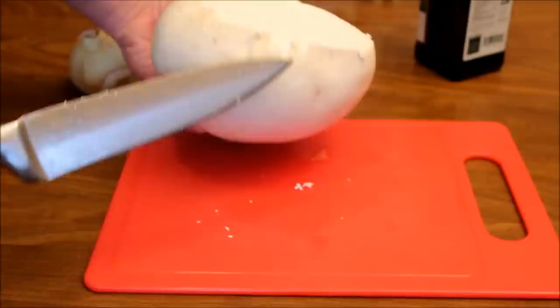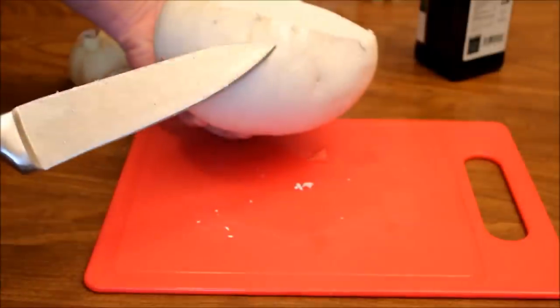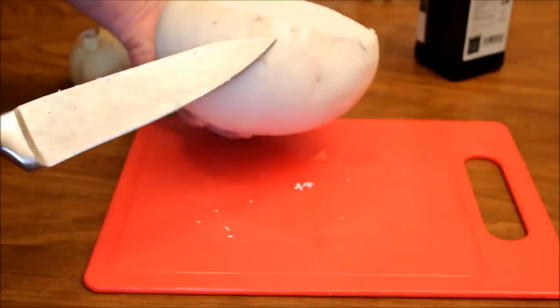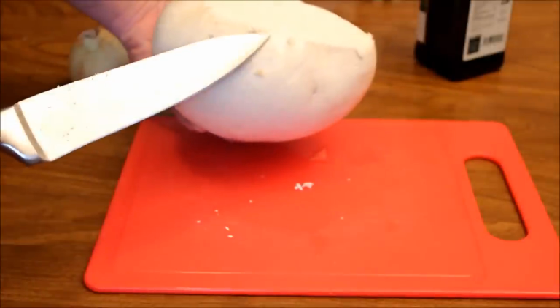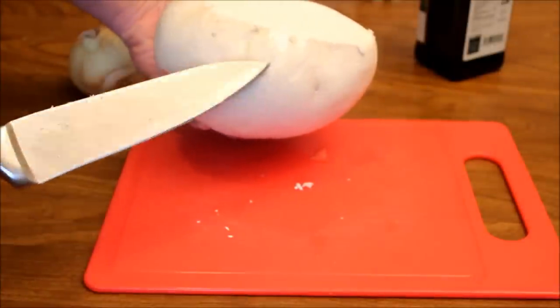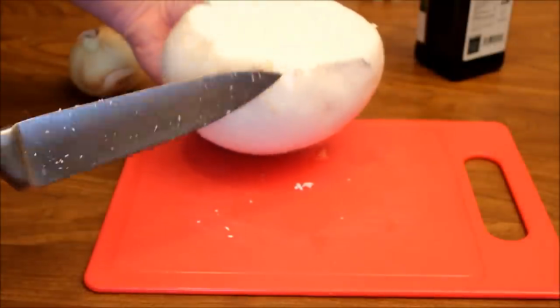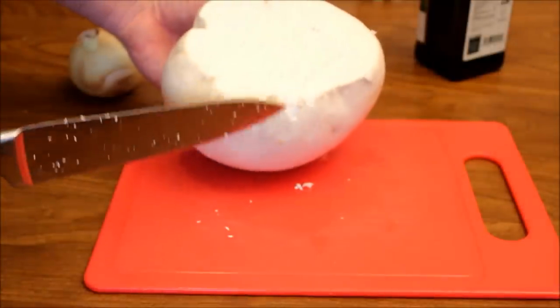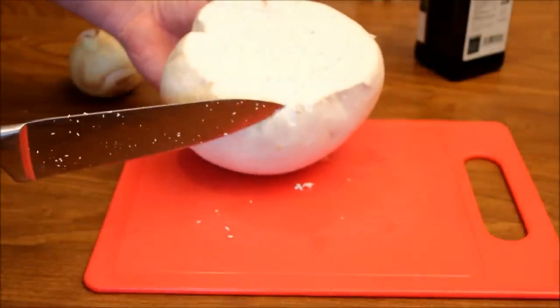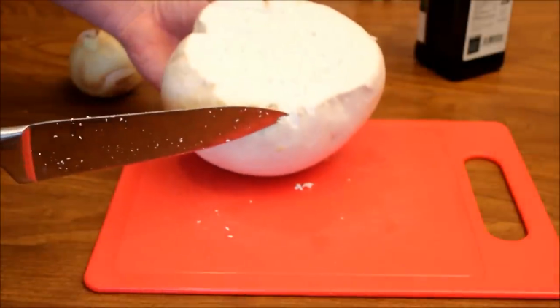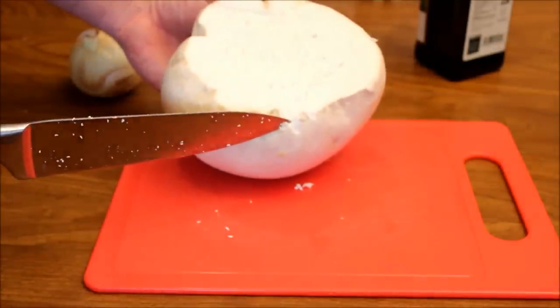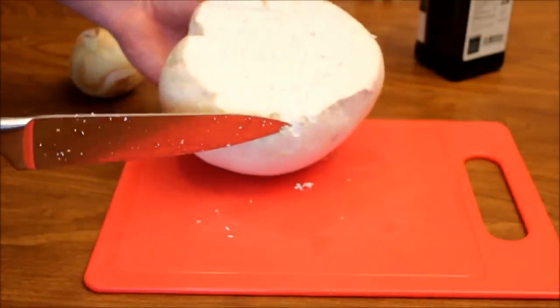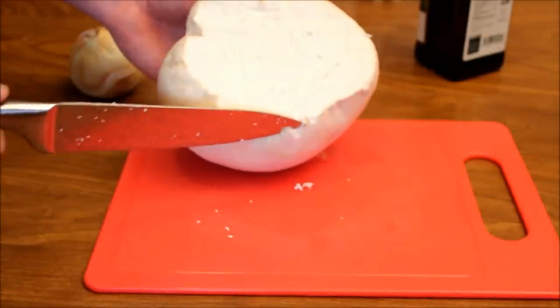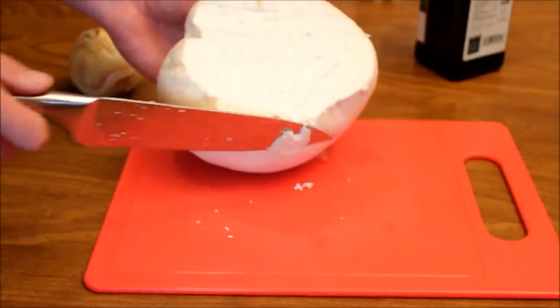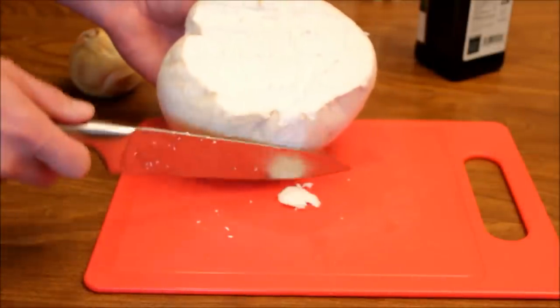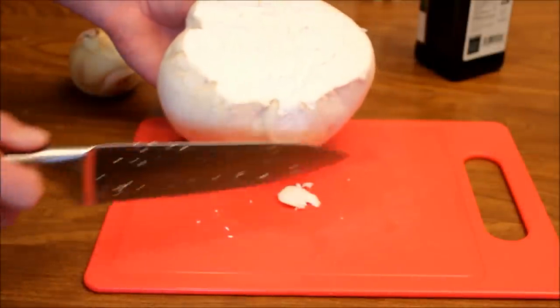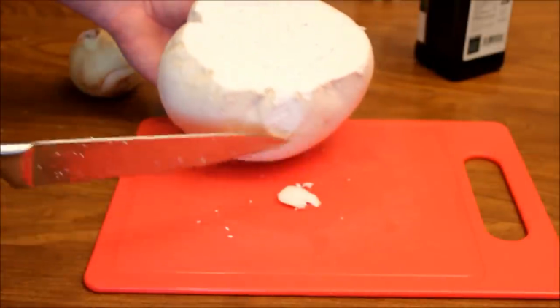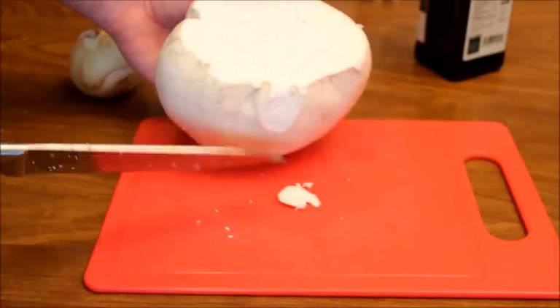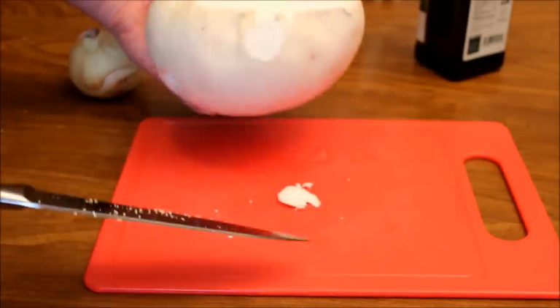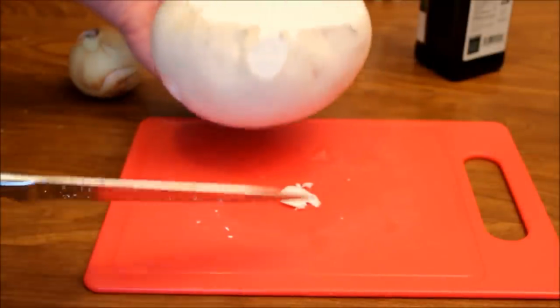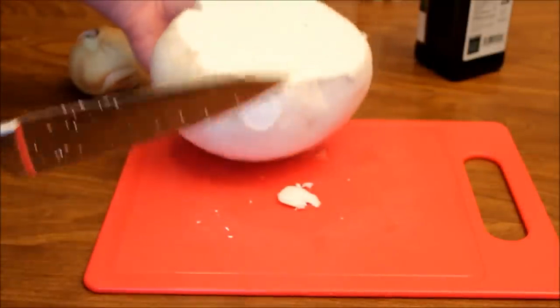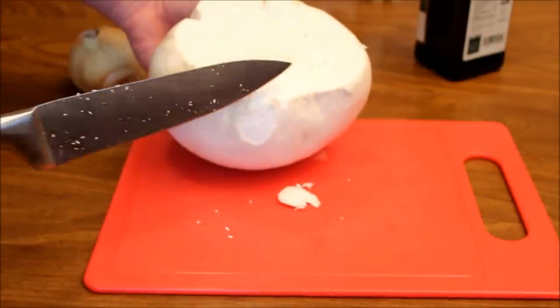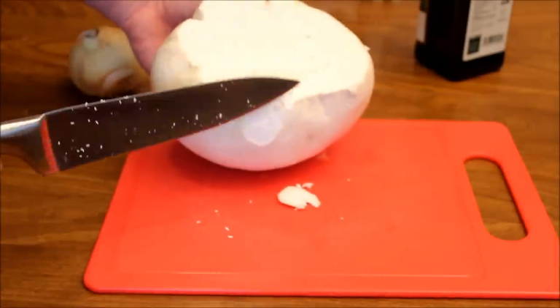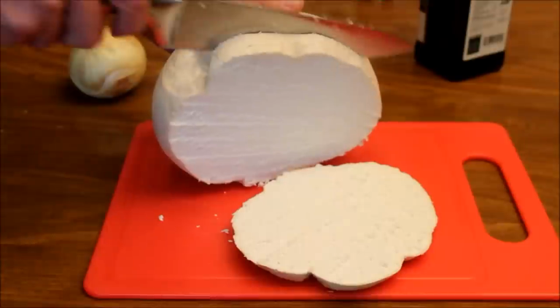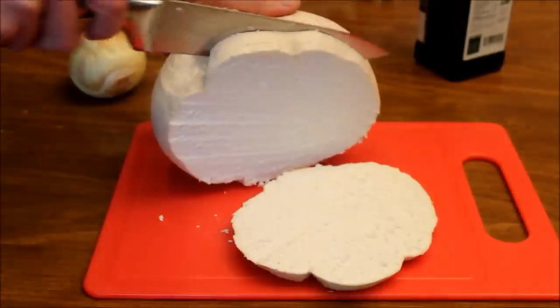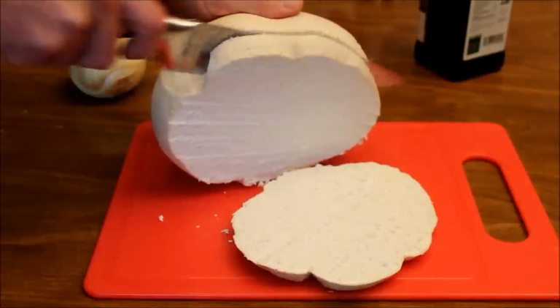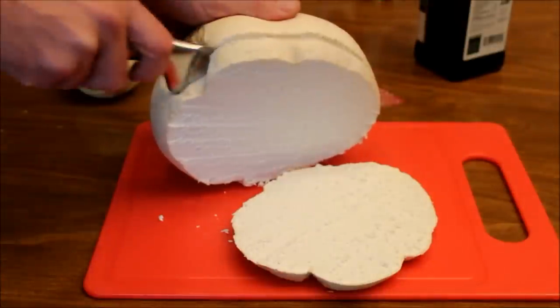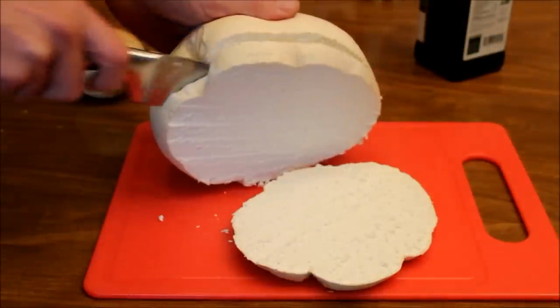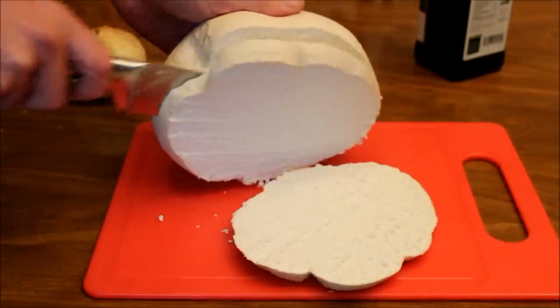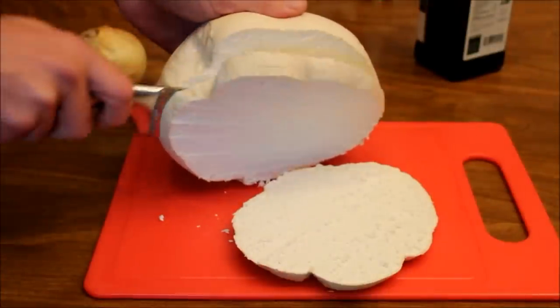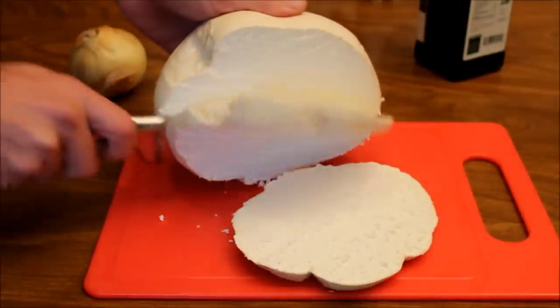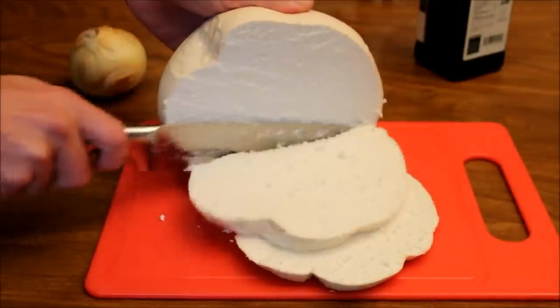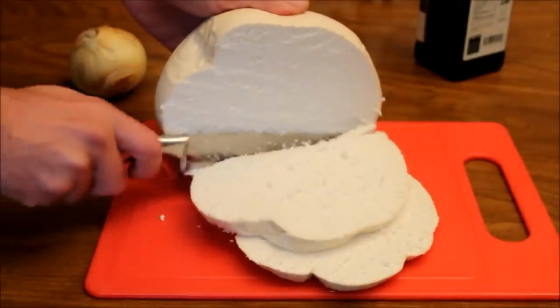If you want to keep the outside flush, you can. Otherwise, if you want, you can trim that off — it's up to you. You can go ahead and slice this up any way you want.